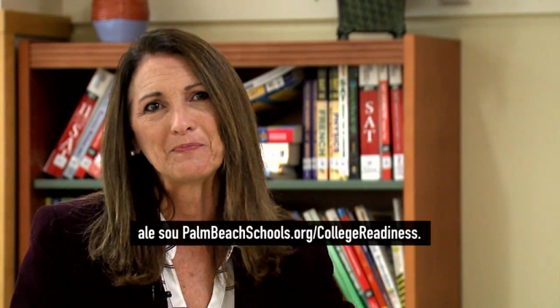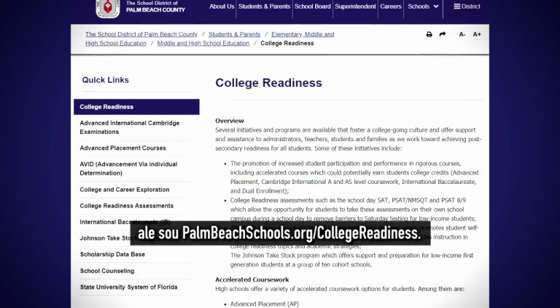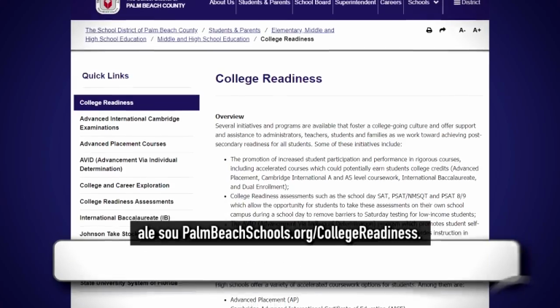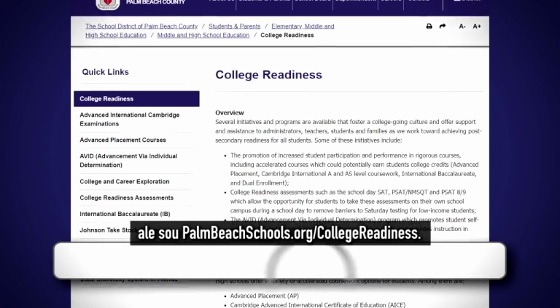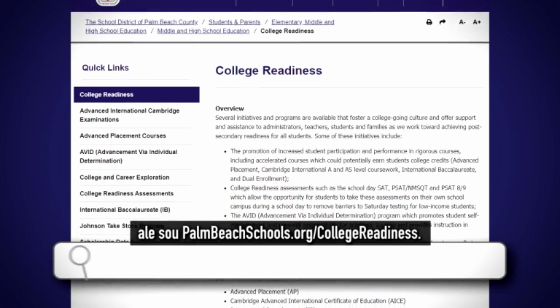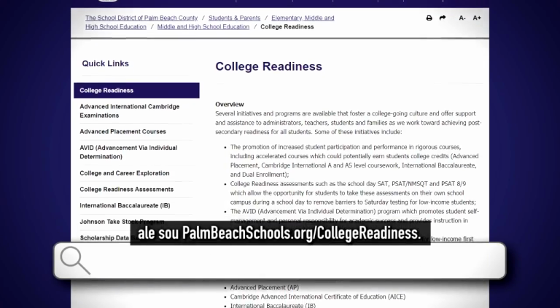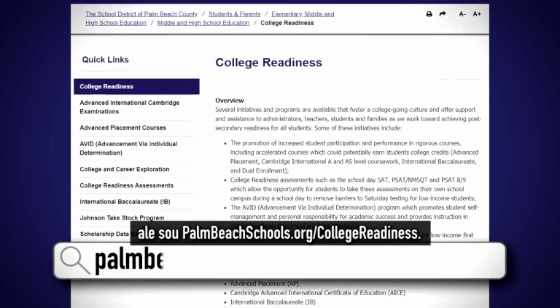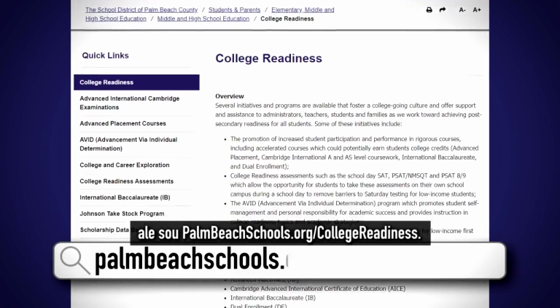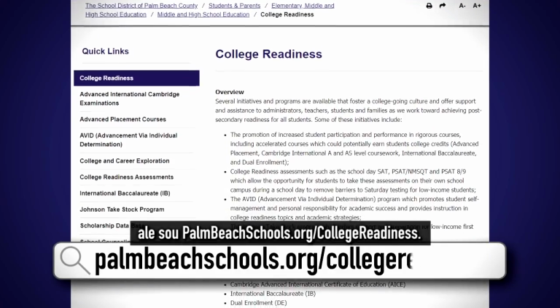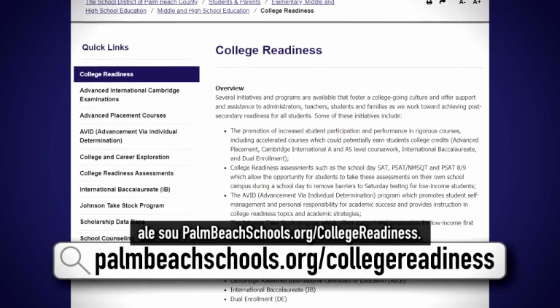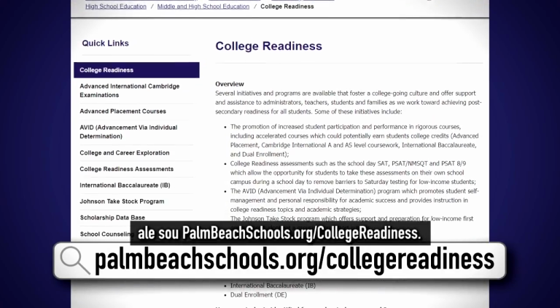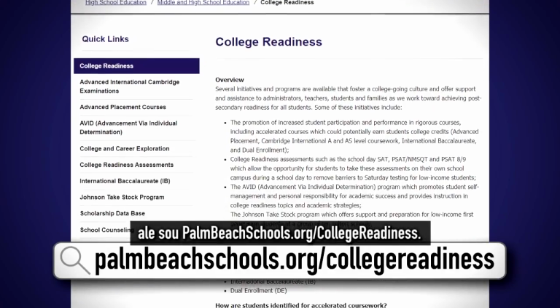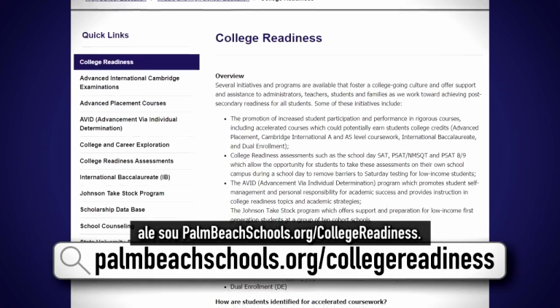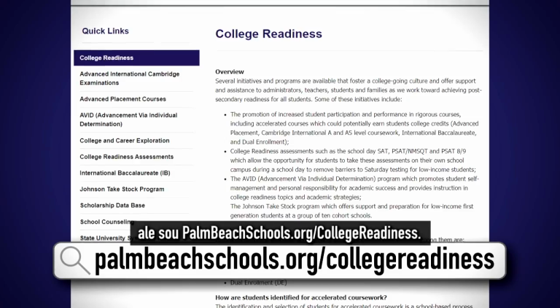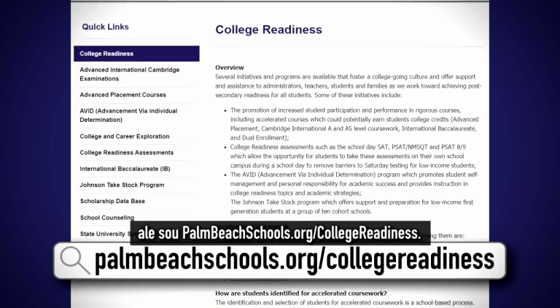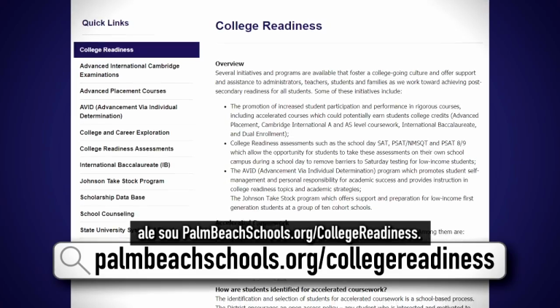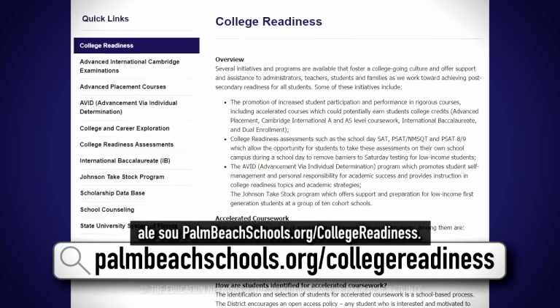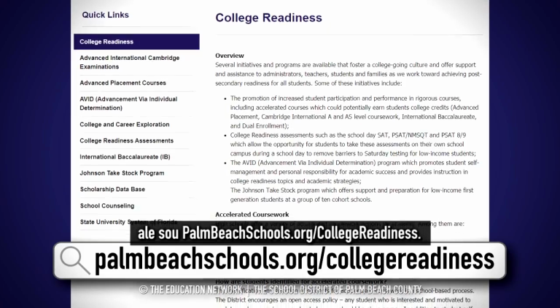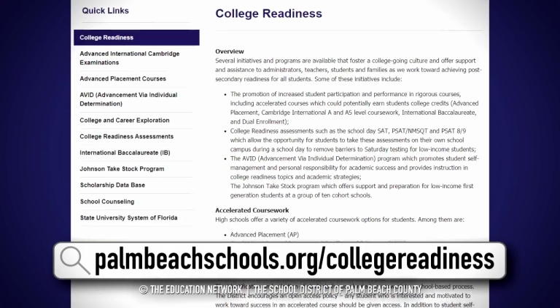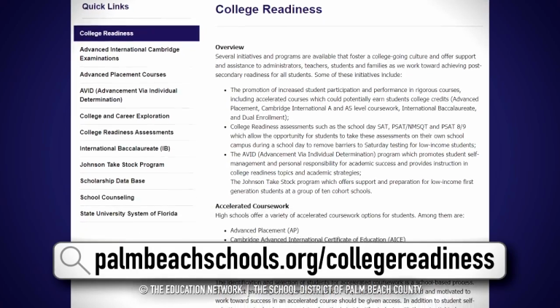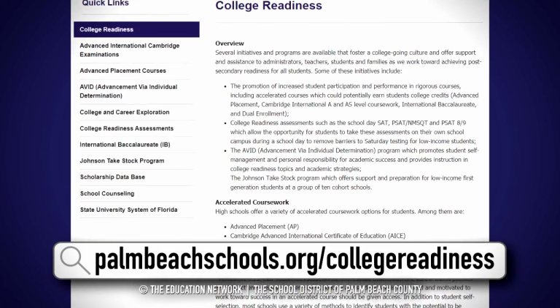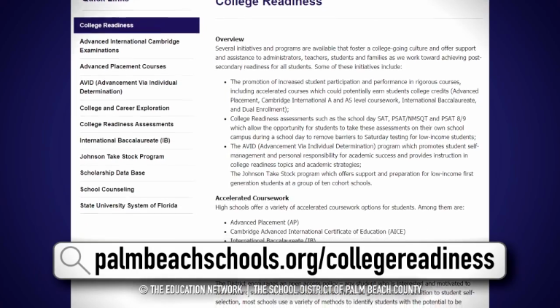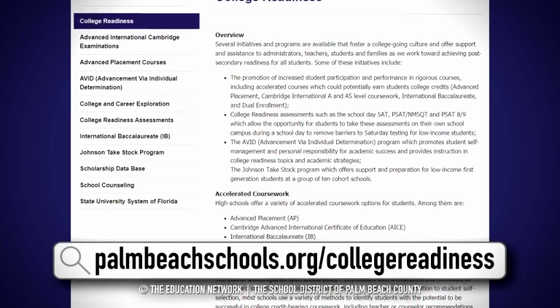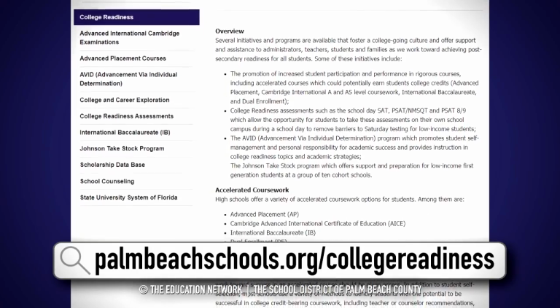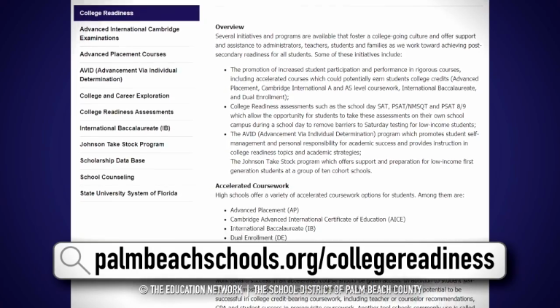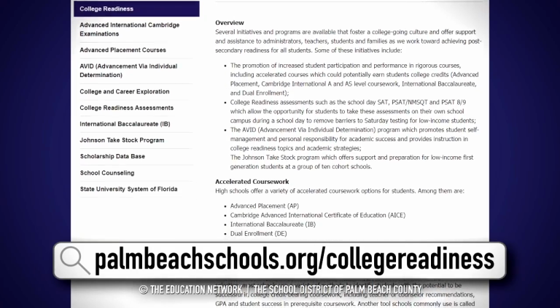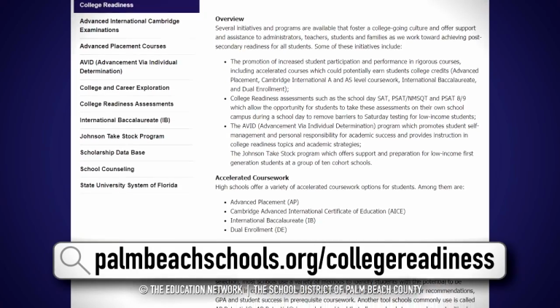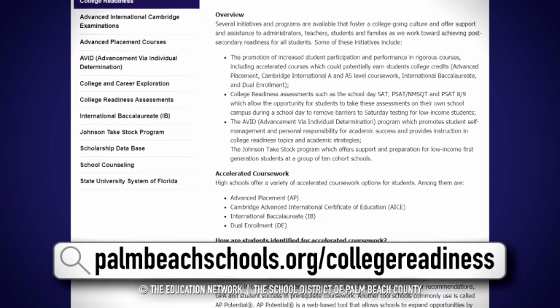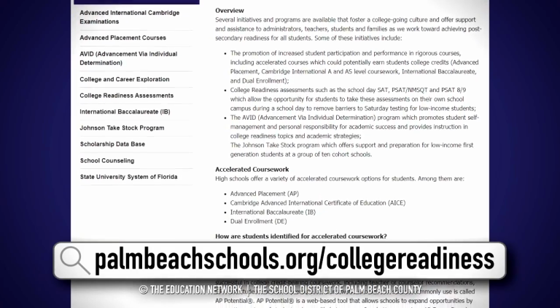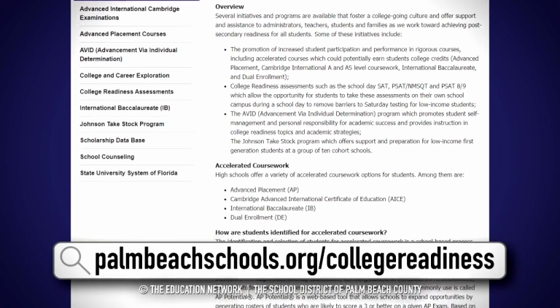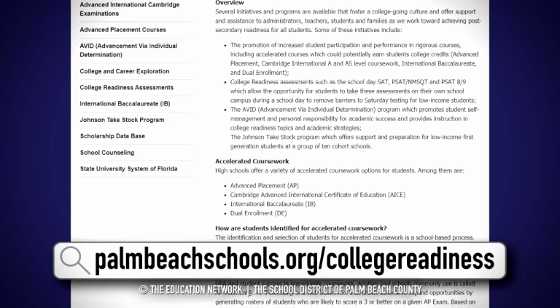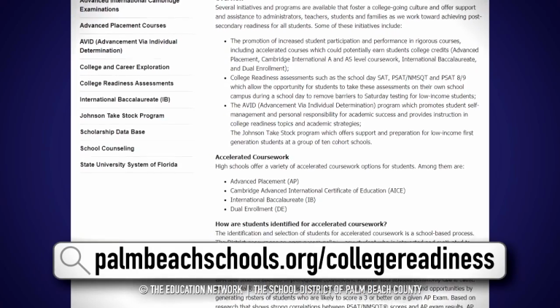For more info on the SAT and how to prepare, go to palmbeachschools.org/collegeradiness.